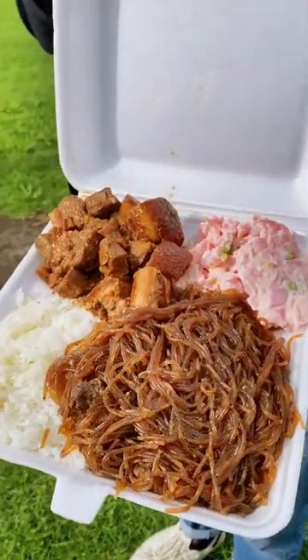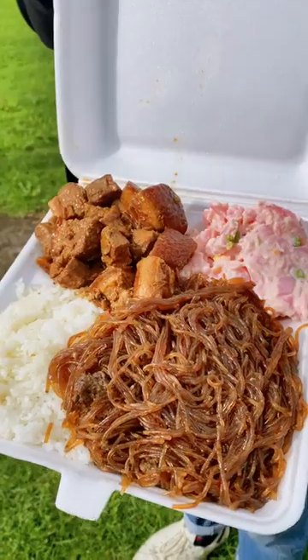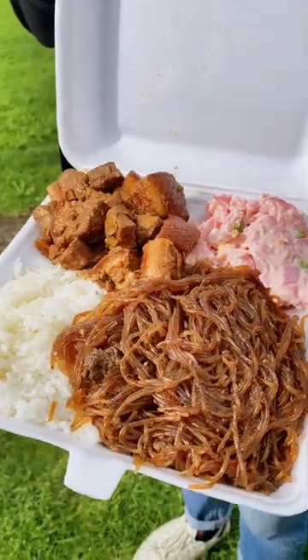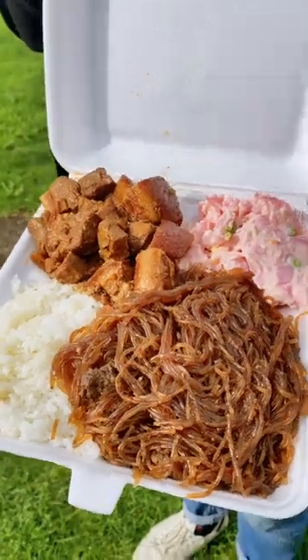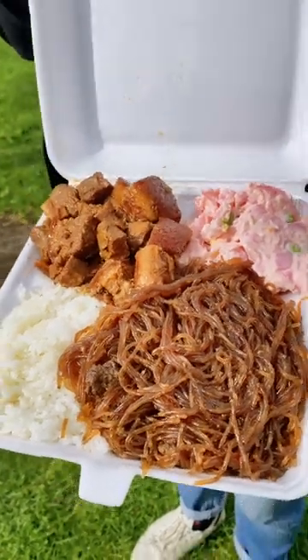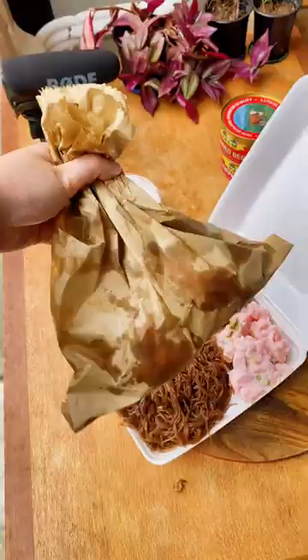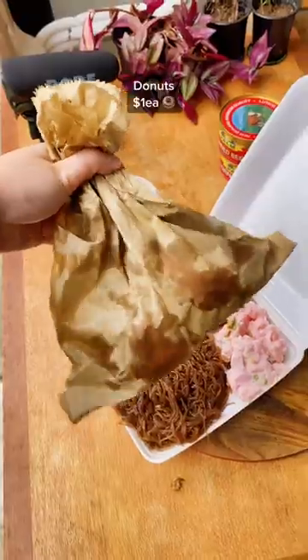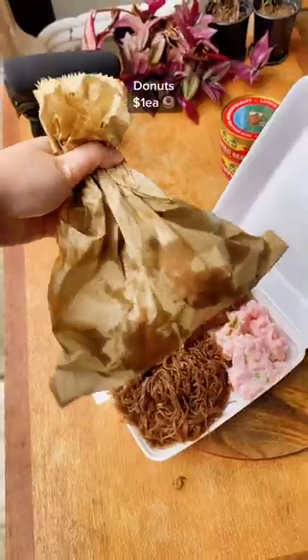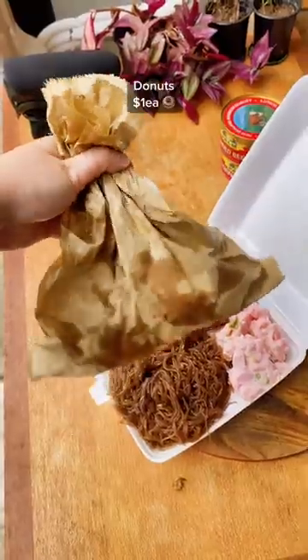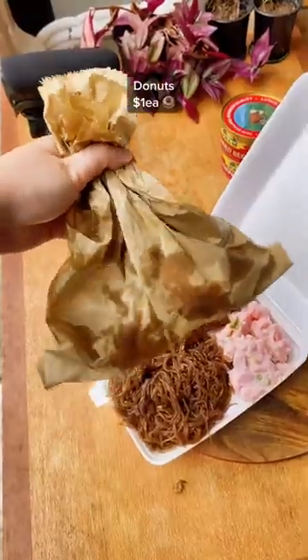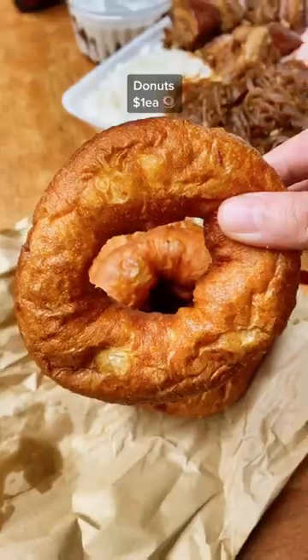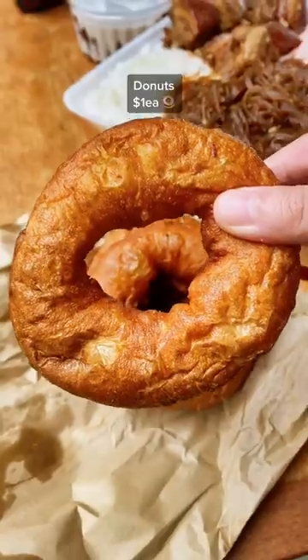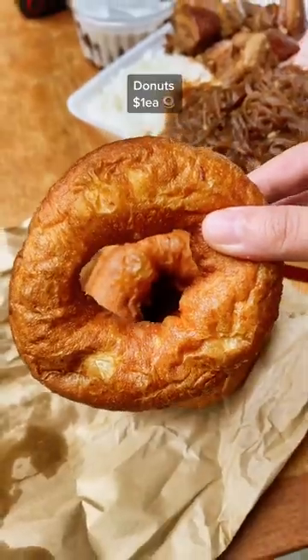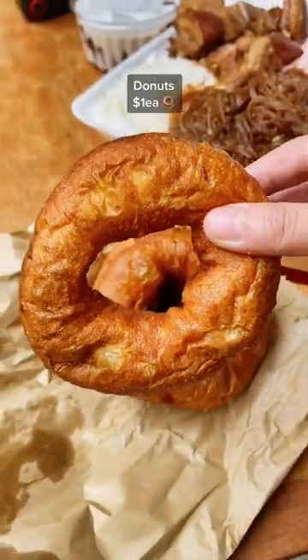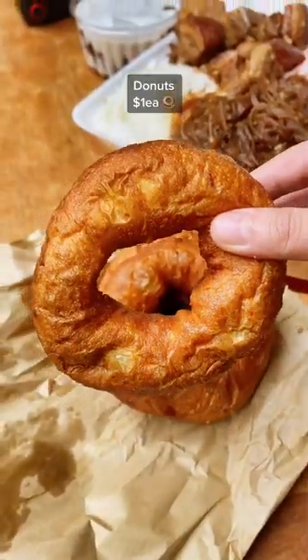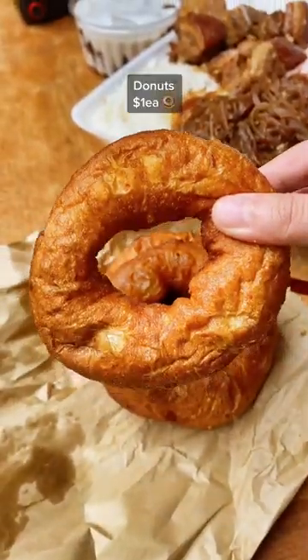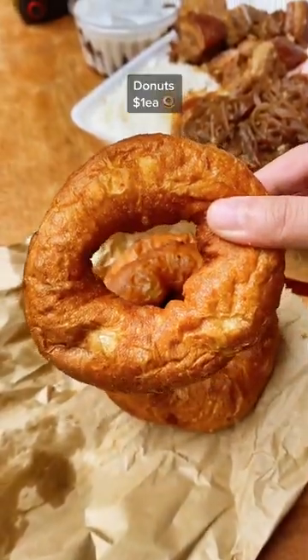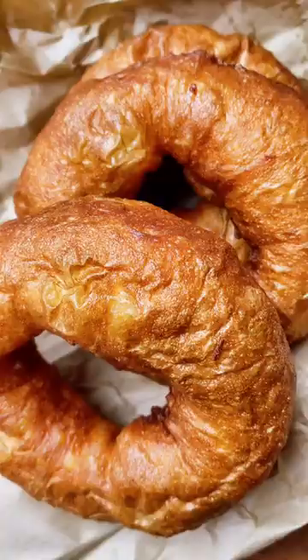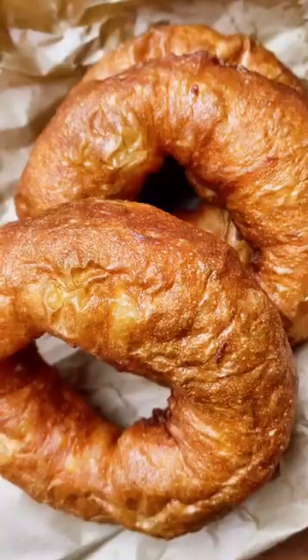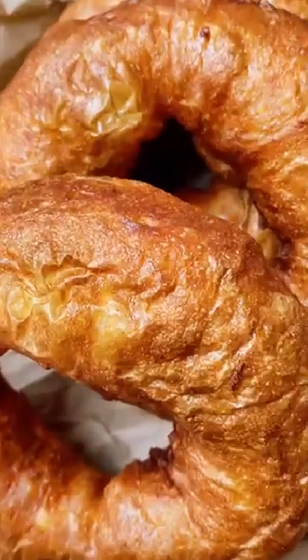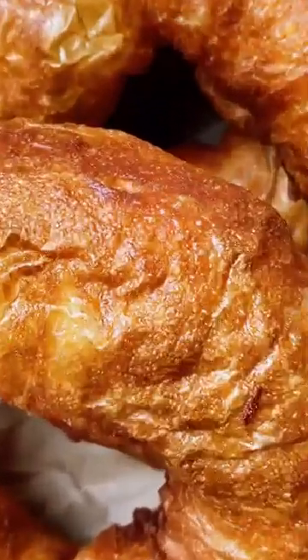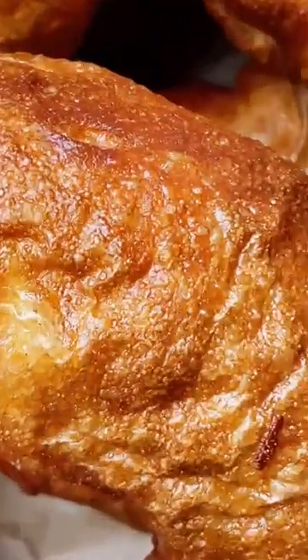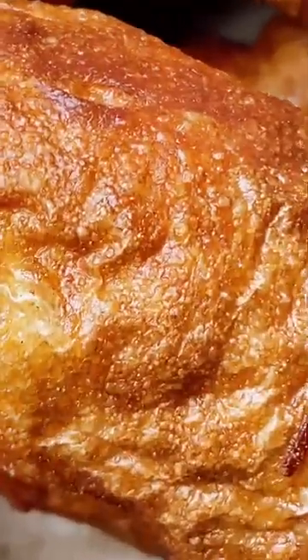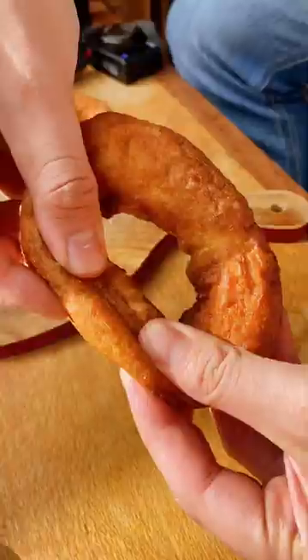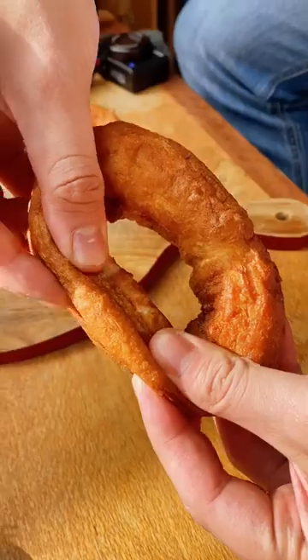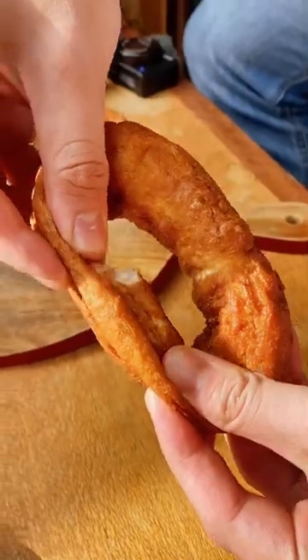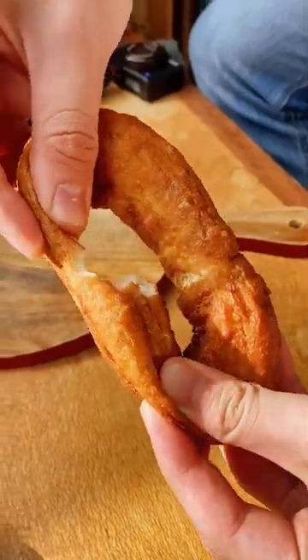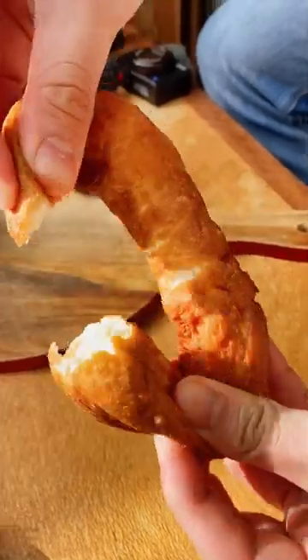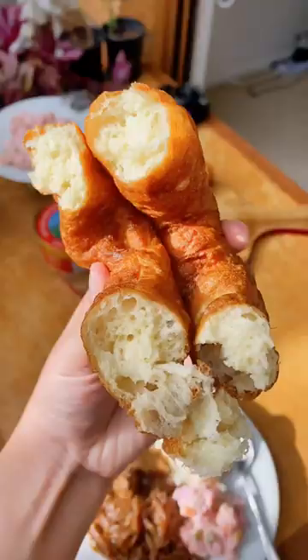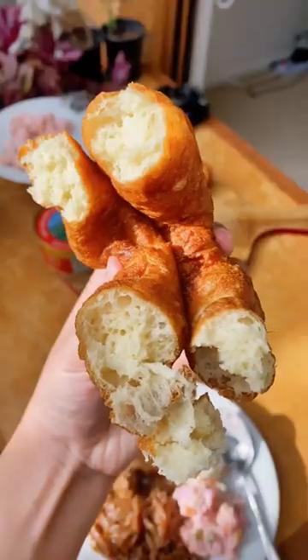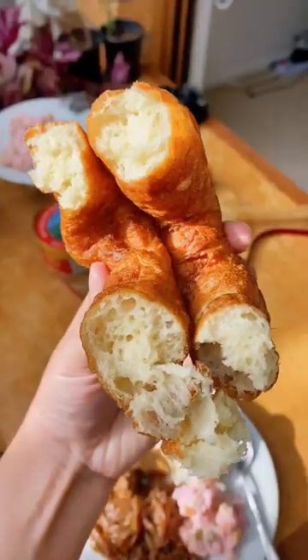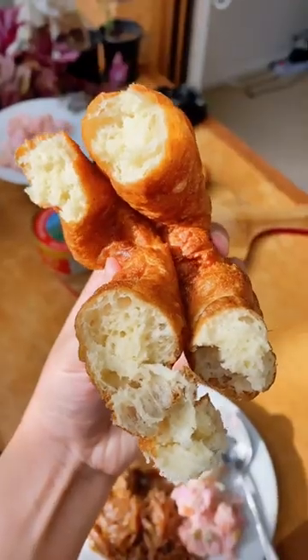First, we got their donuts, which were a dollar each, and I would say Cook Island donuts in general are pretty god tier from just the chewy fluffy texture alone.